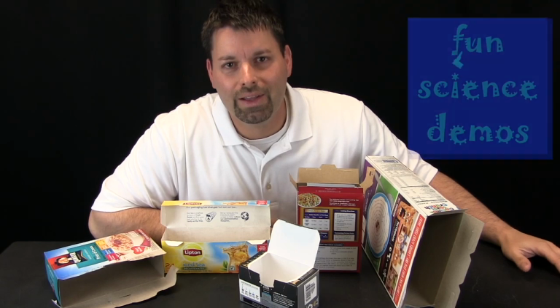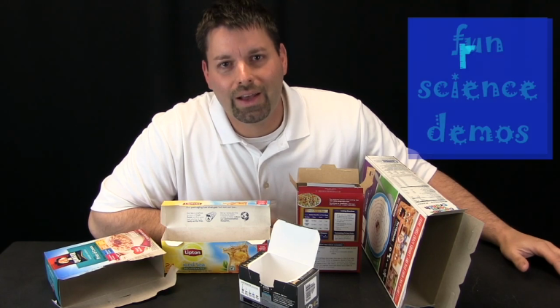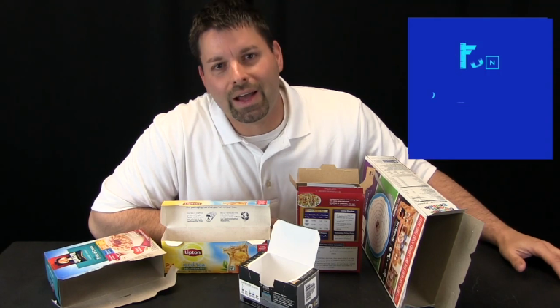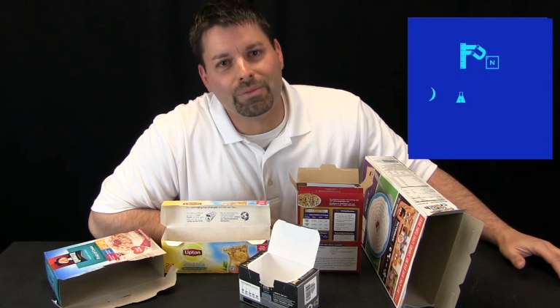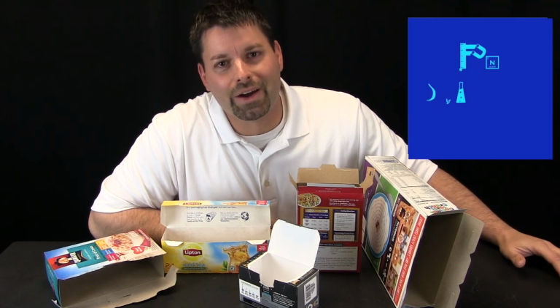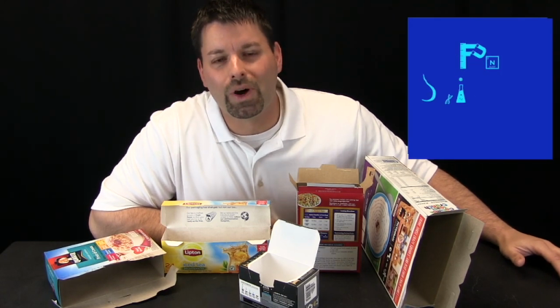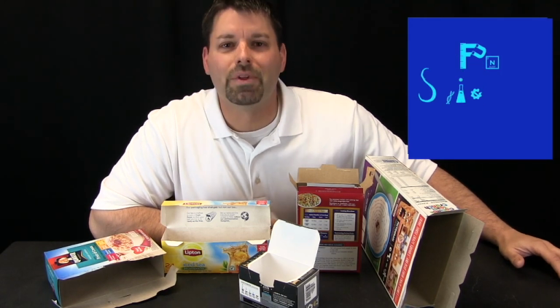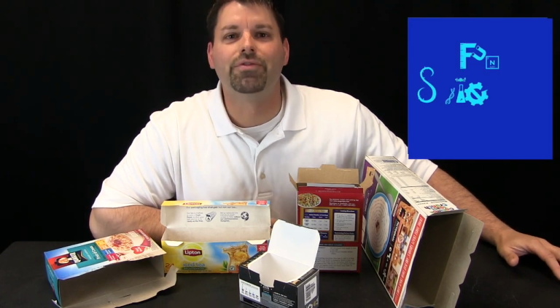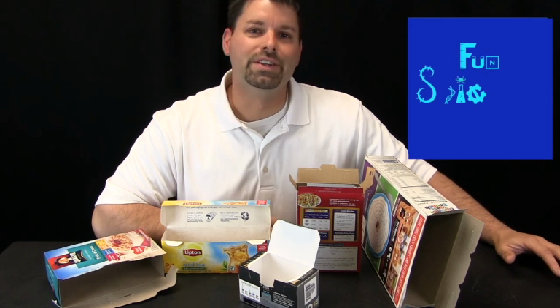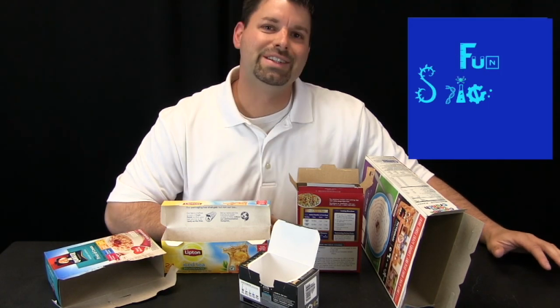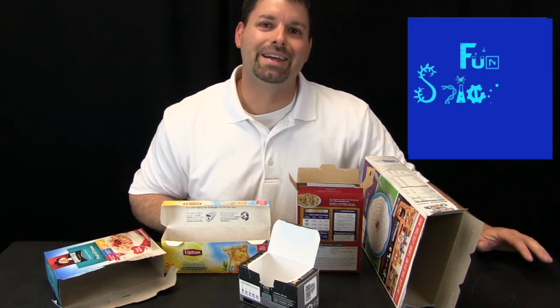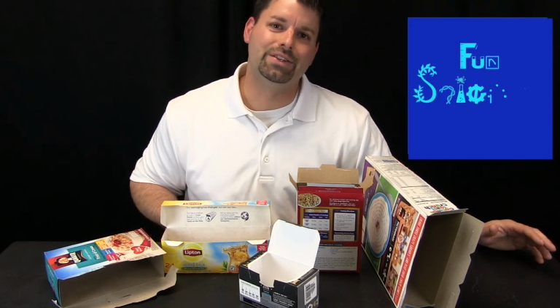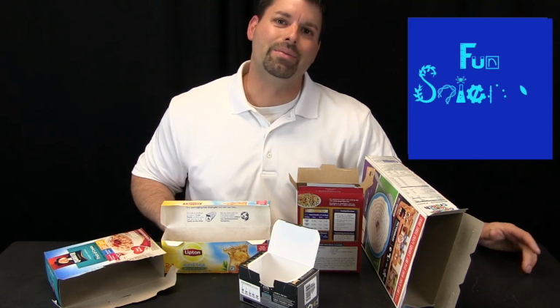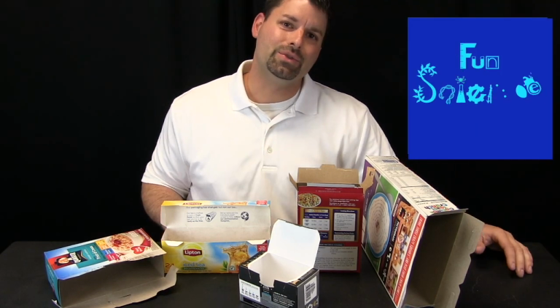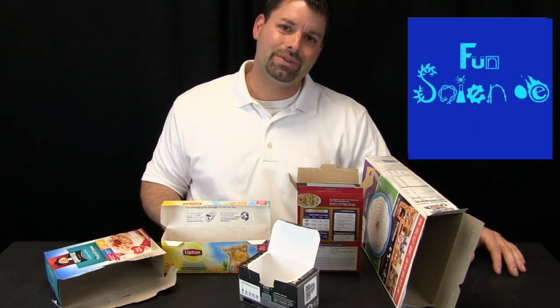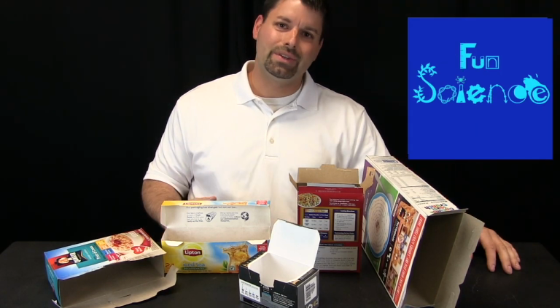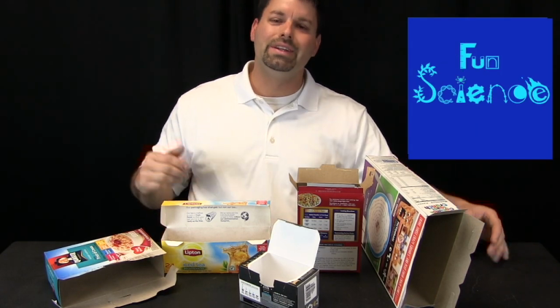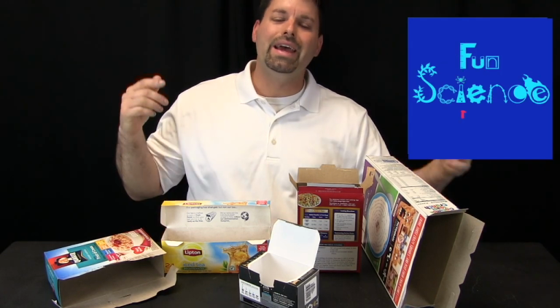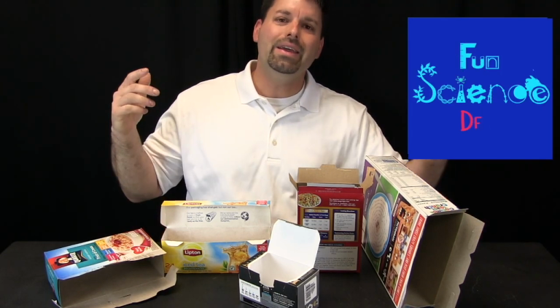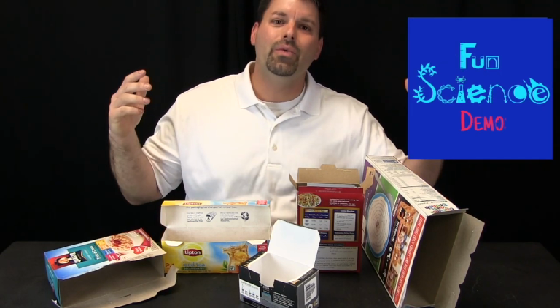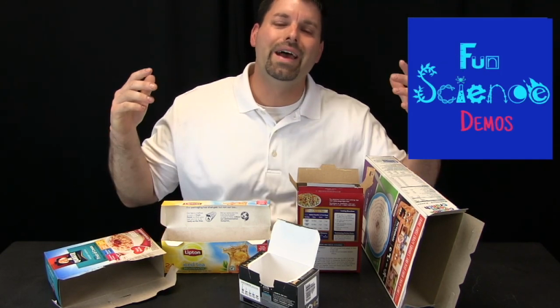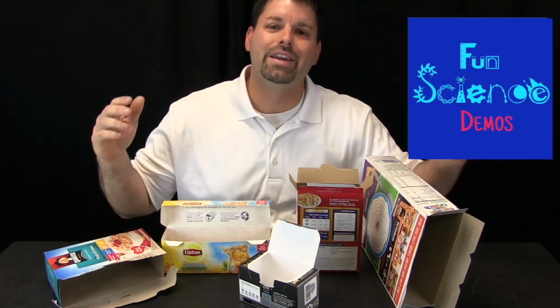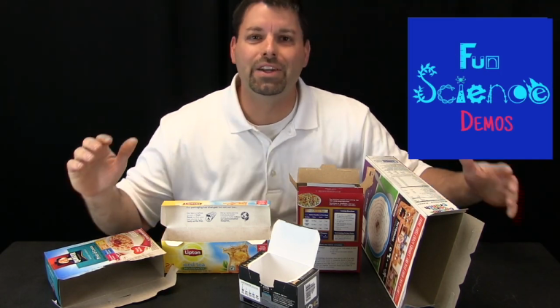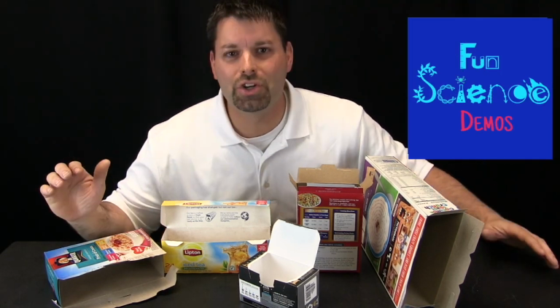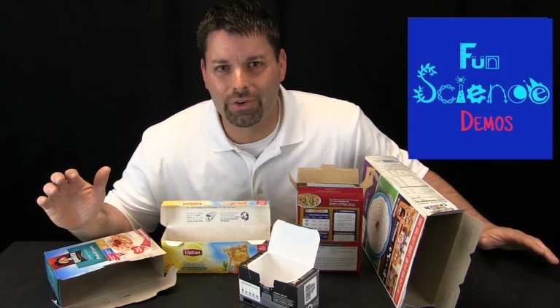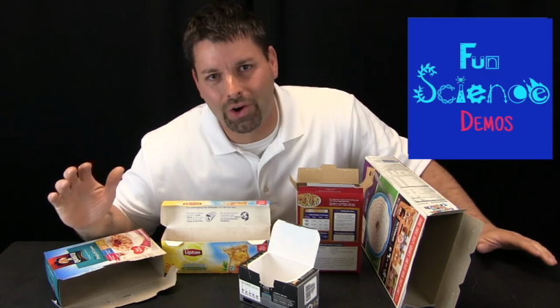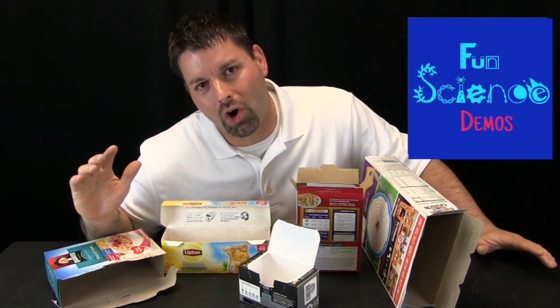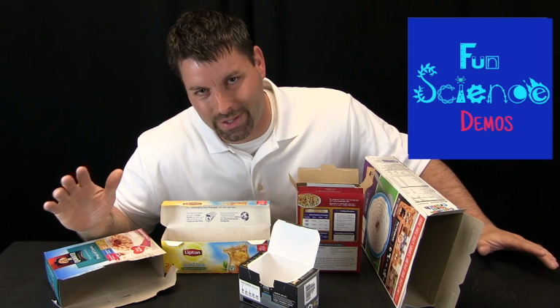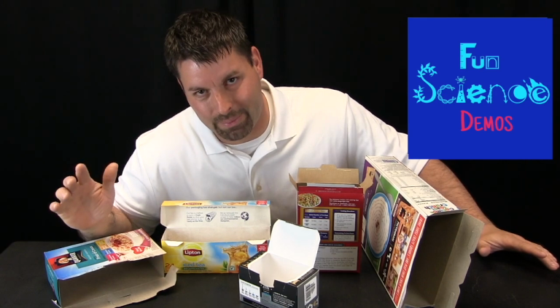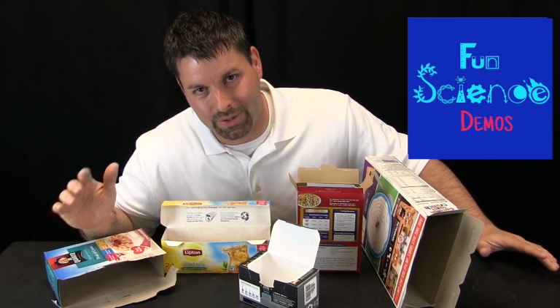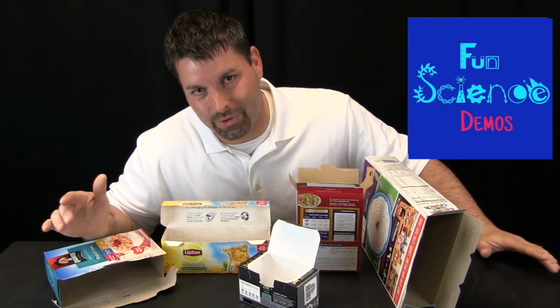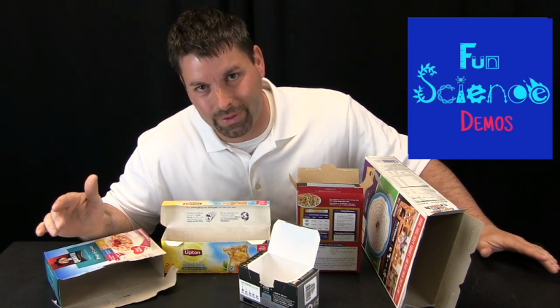Hi, I am Jared. Welcome to Fun Science Demos. Today we have an engineering autopsy for you.